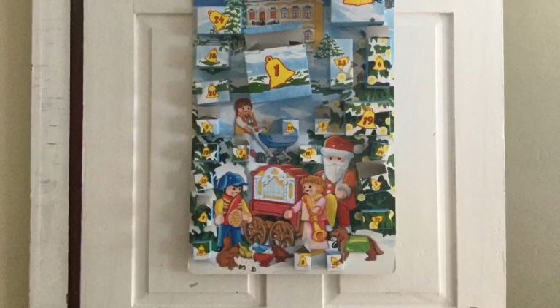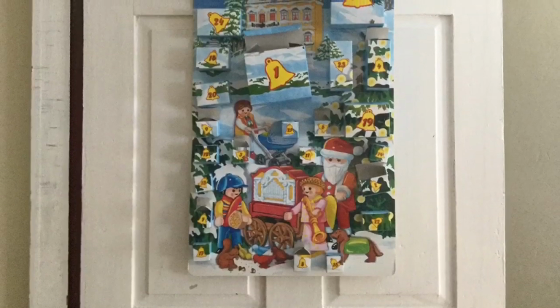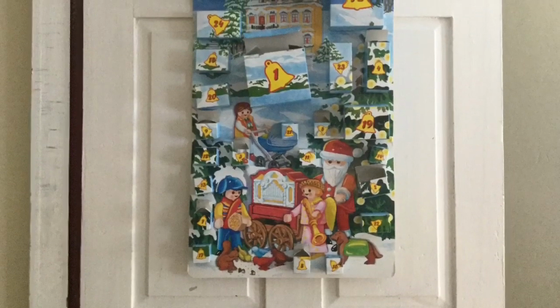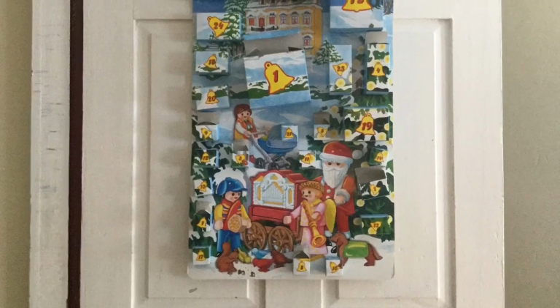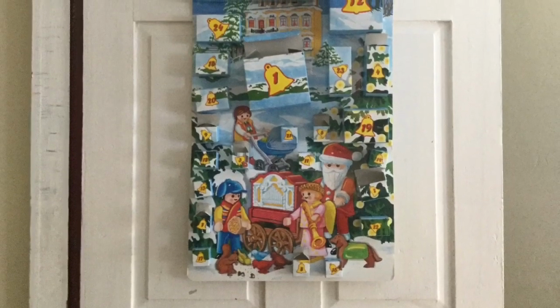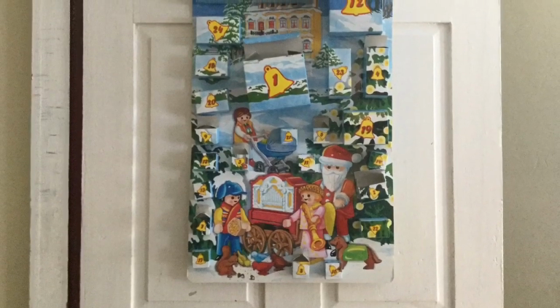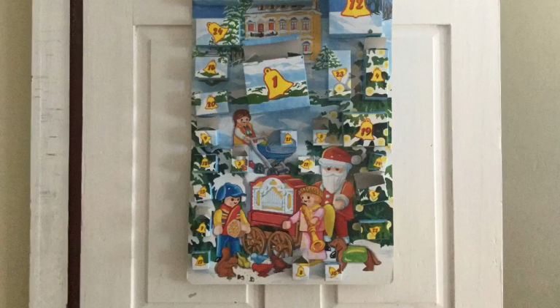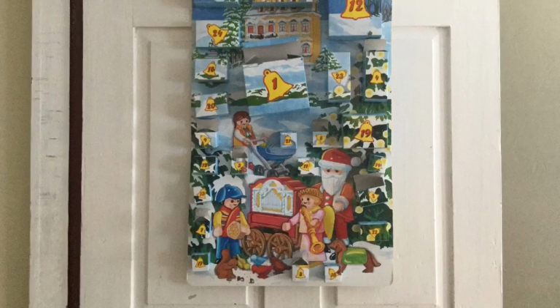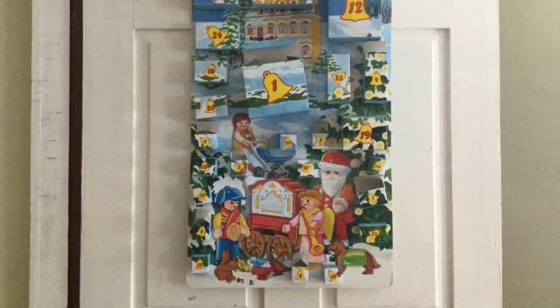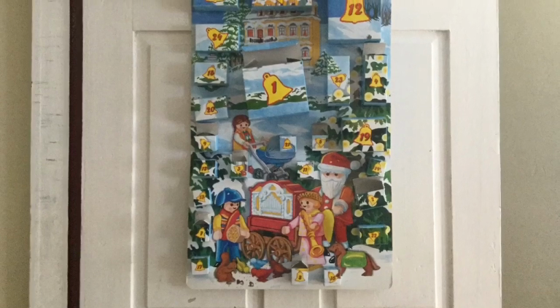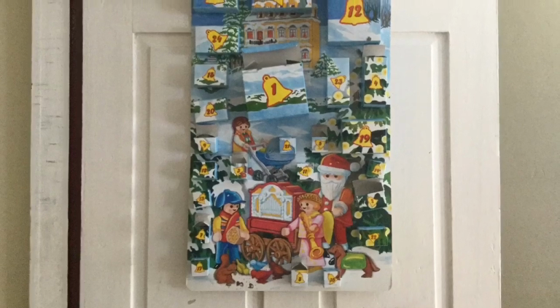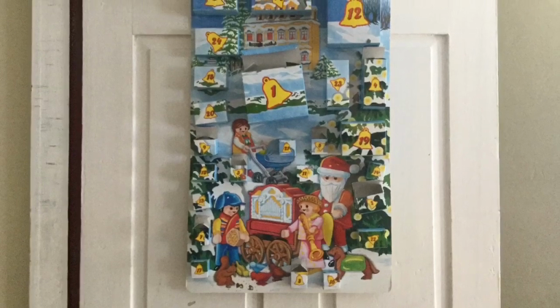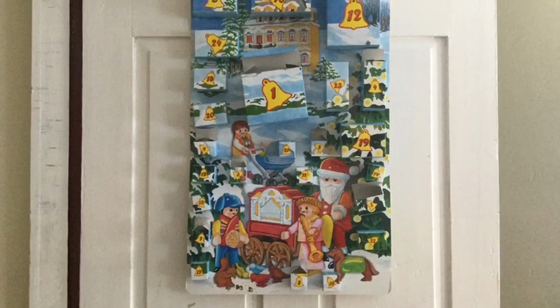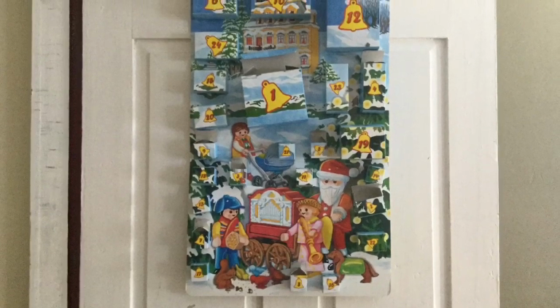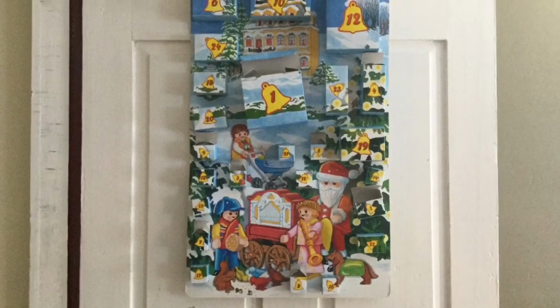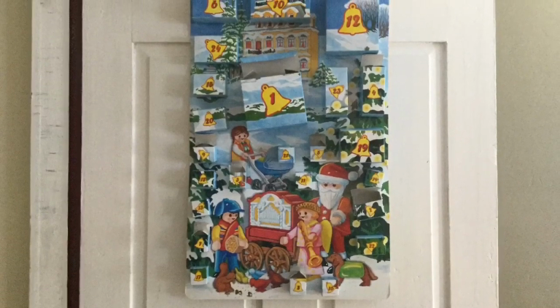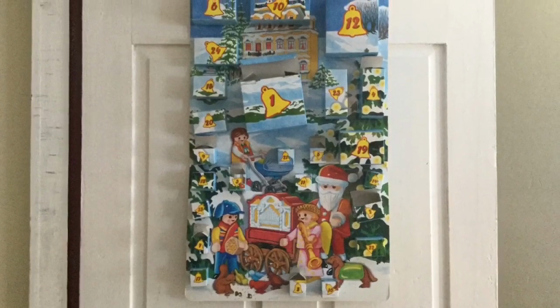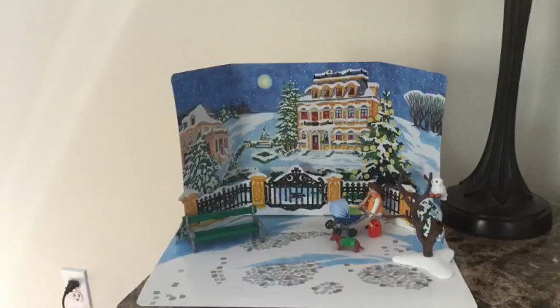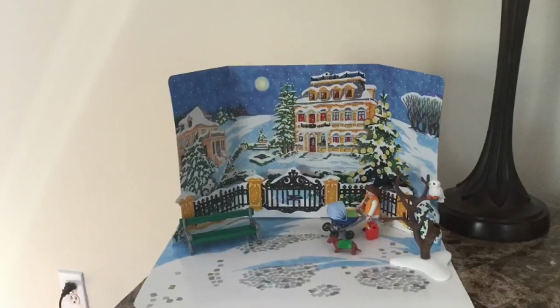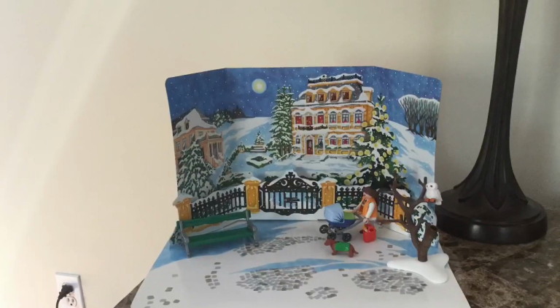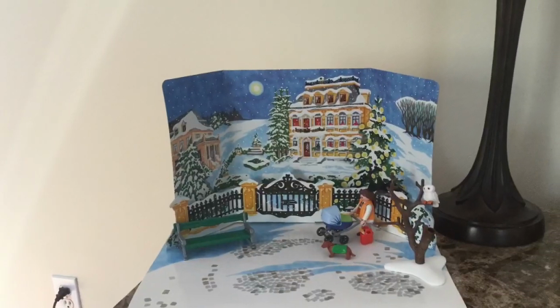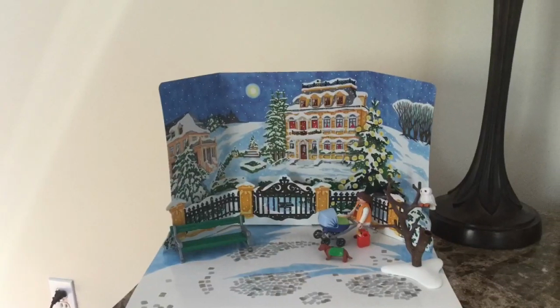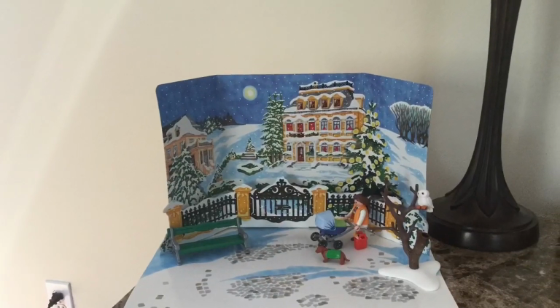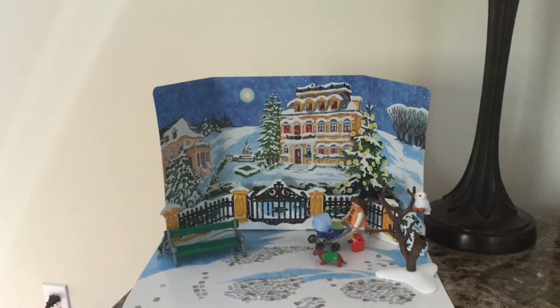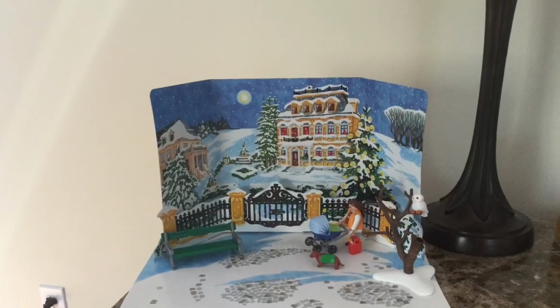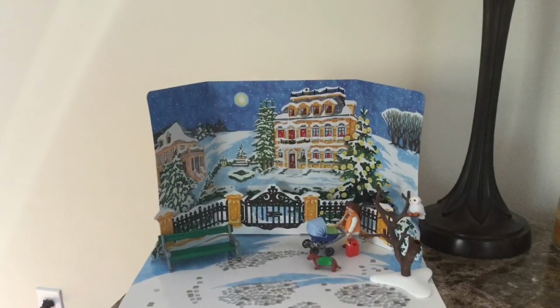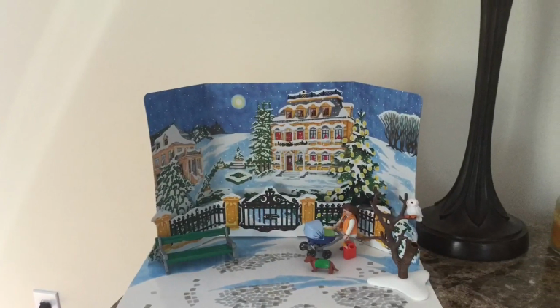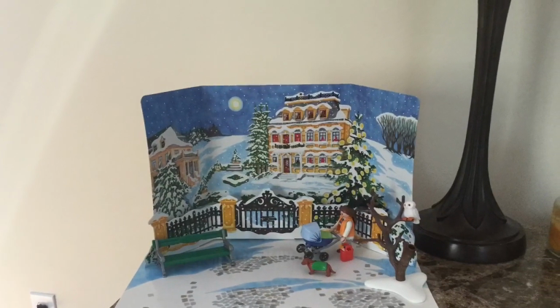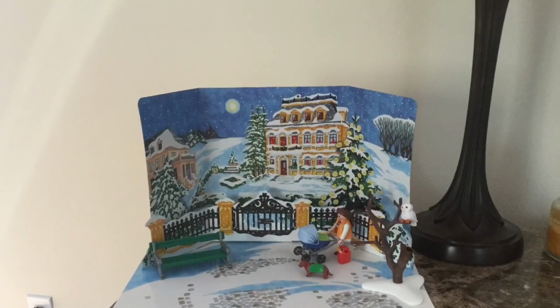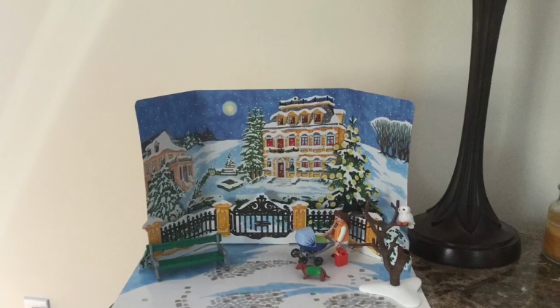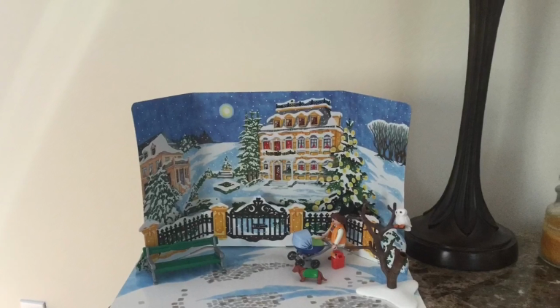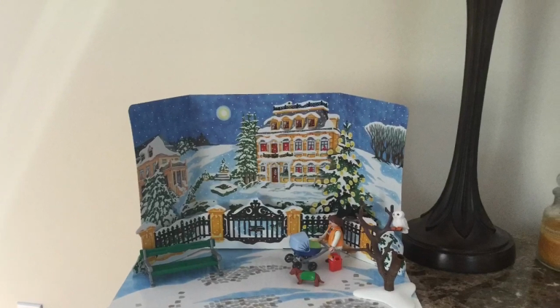Today, I opened day 10 in my advent calendar. It's a big one. Today, I got a park bench in my advent calendar.